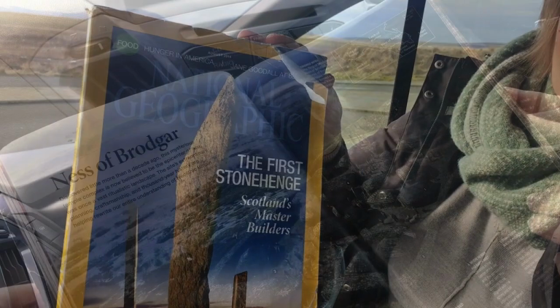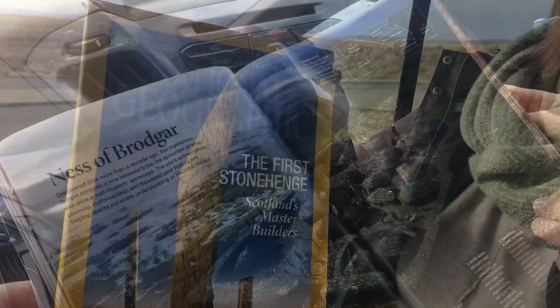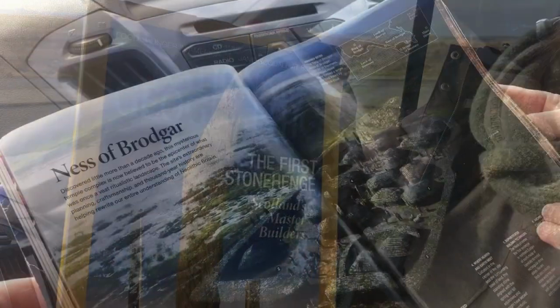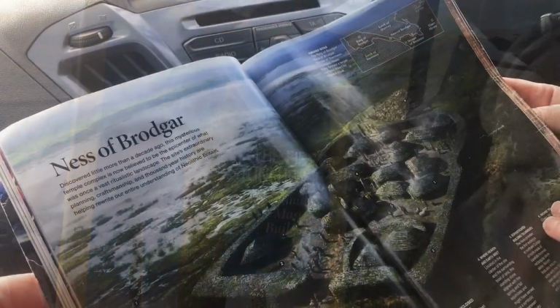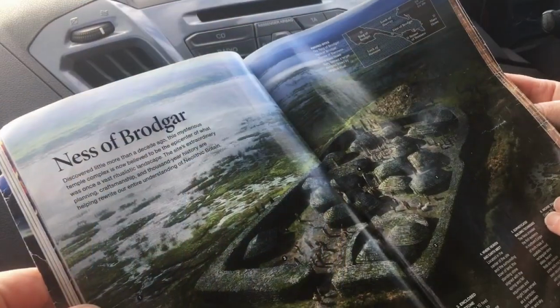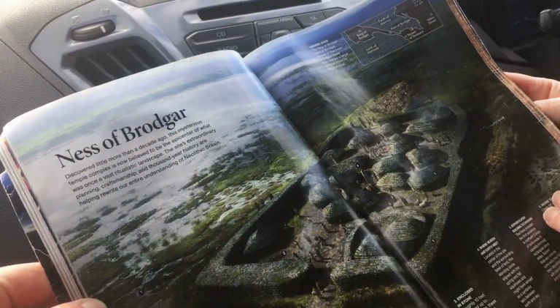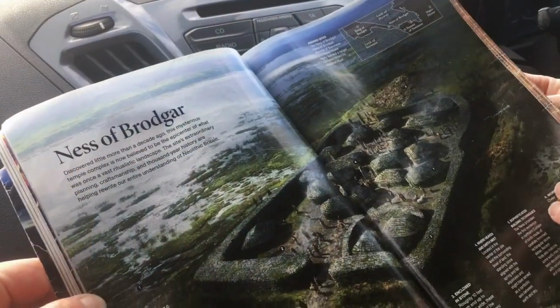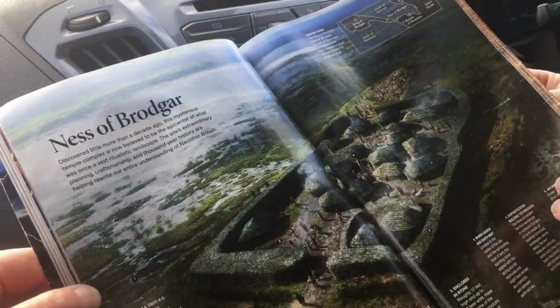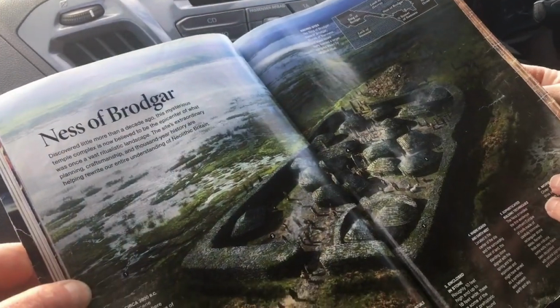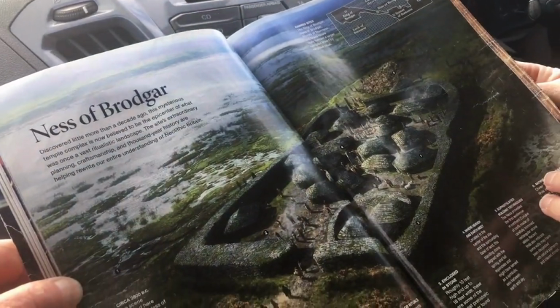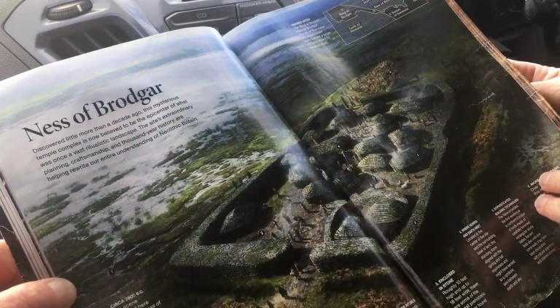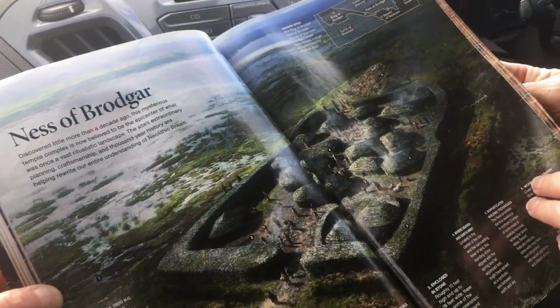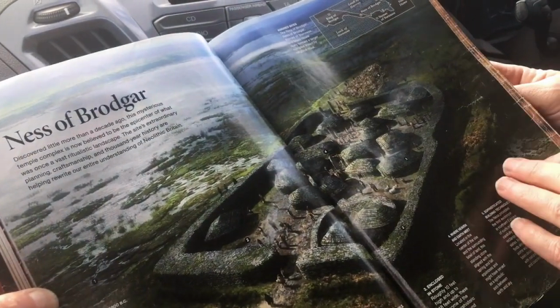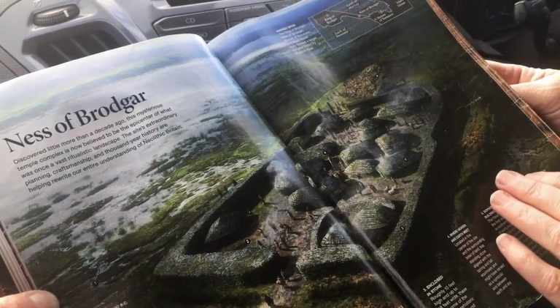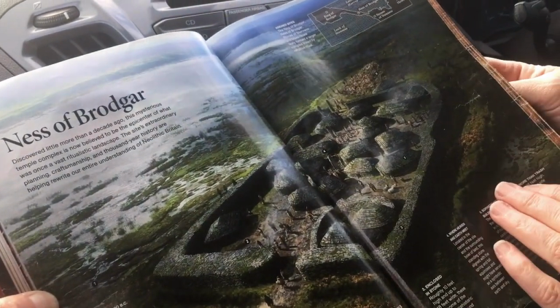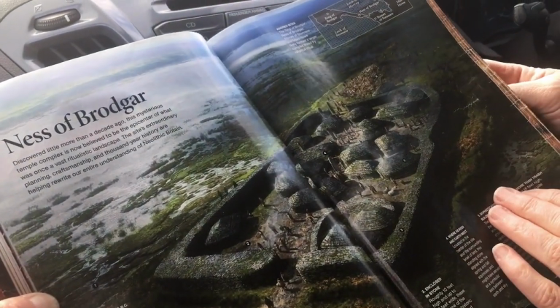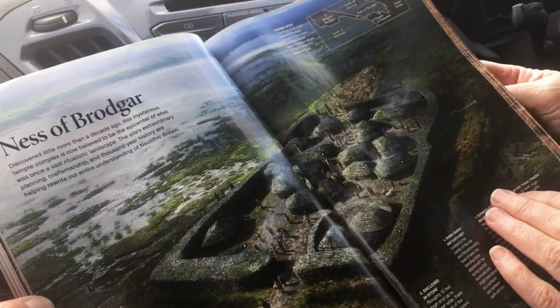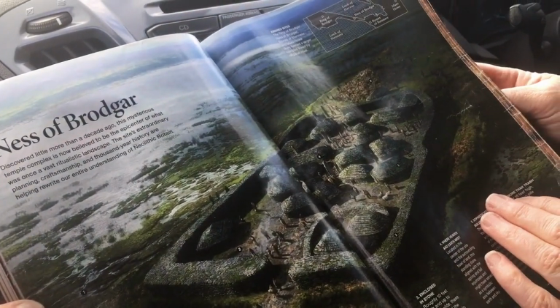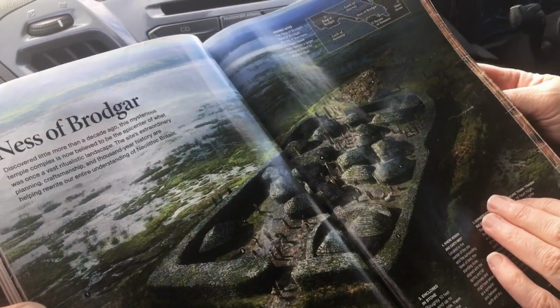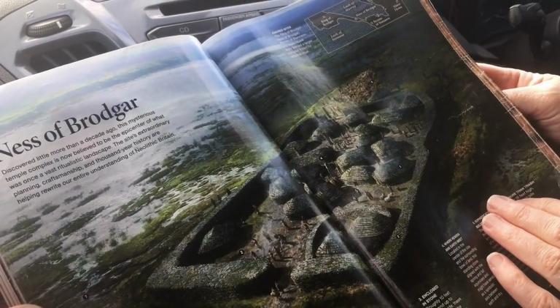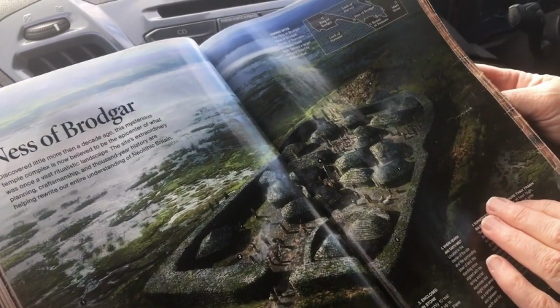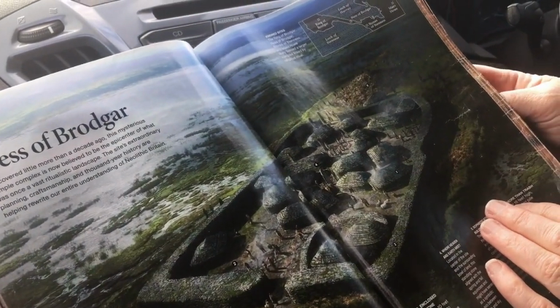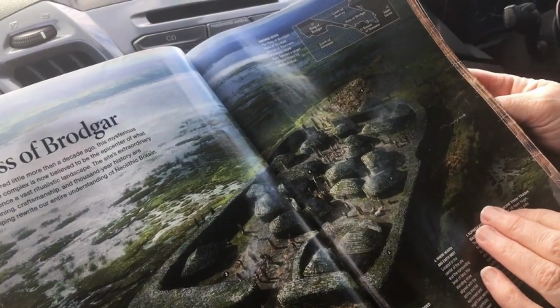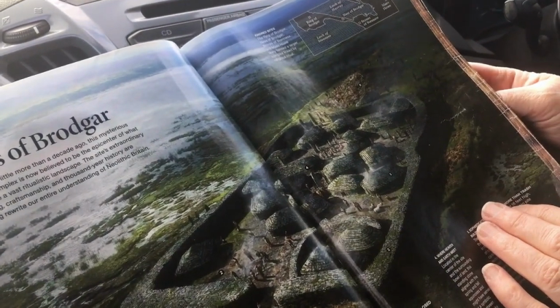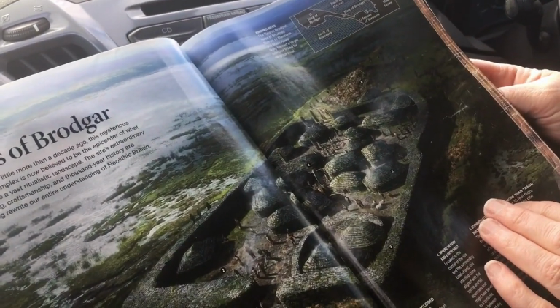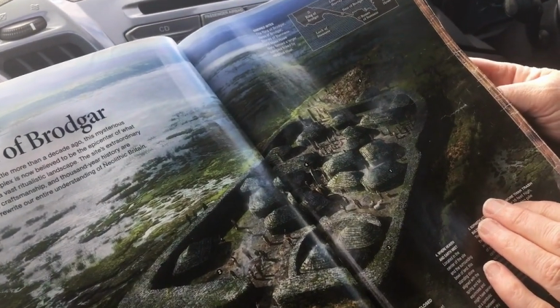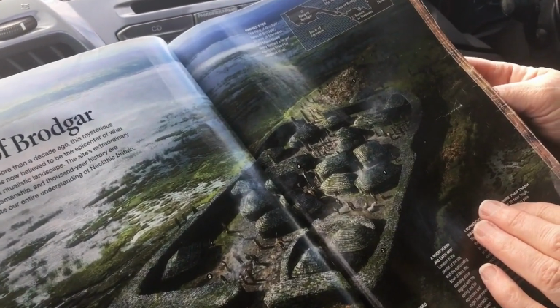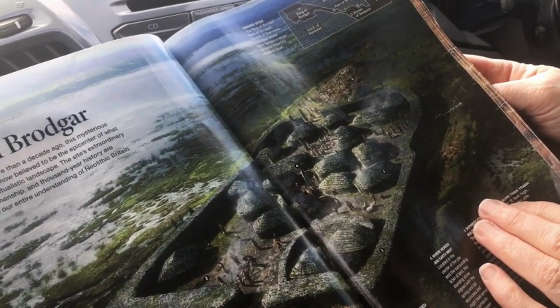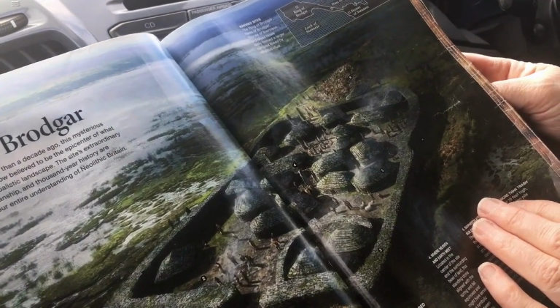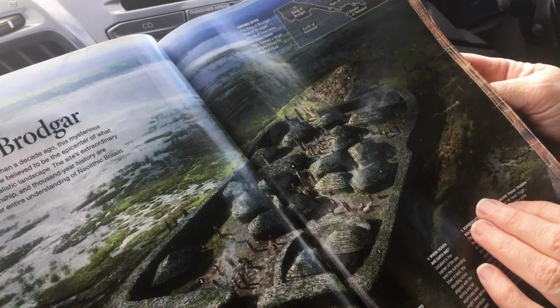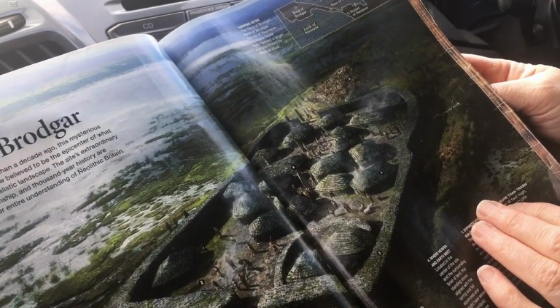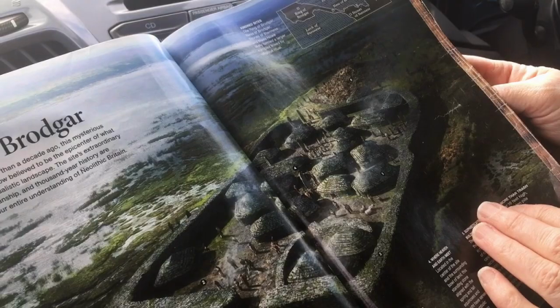They haven't excavated this whole thing — only about 13% so far.